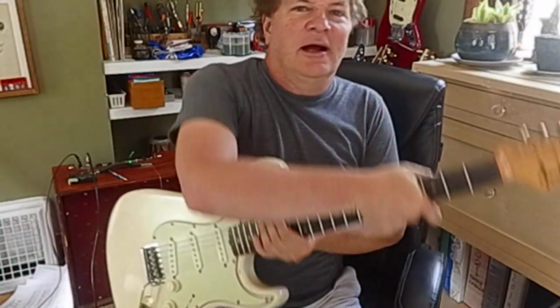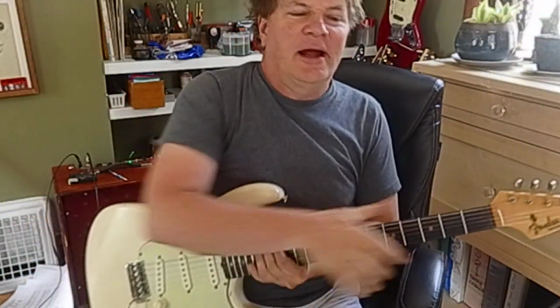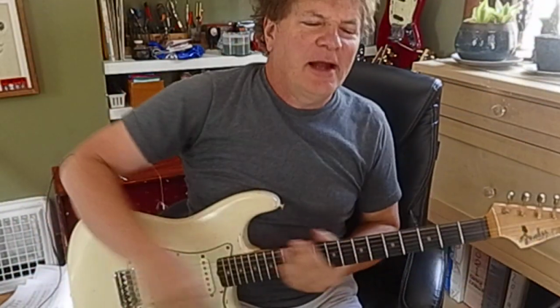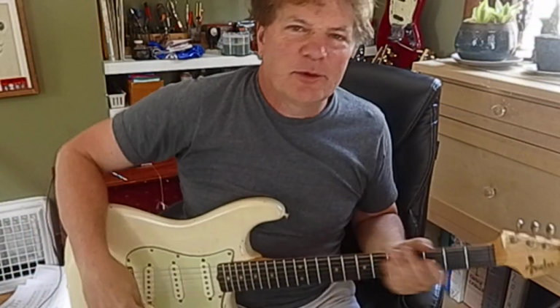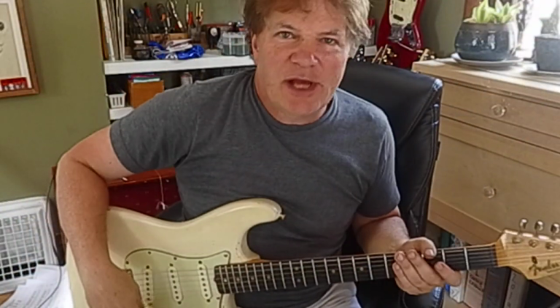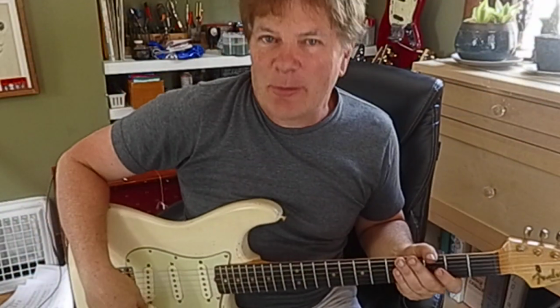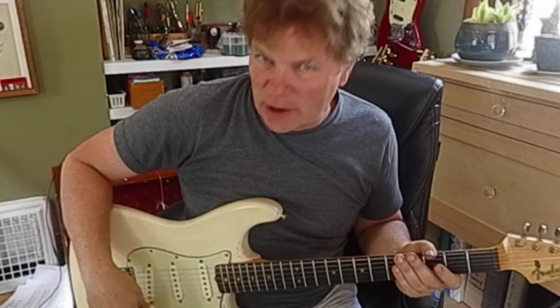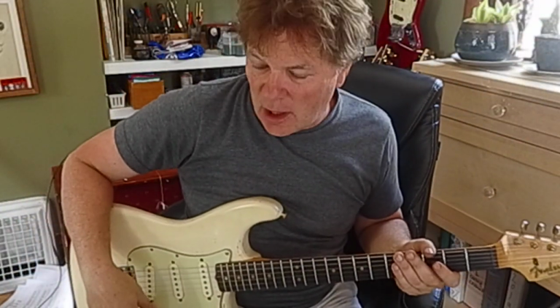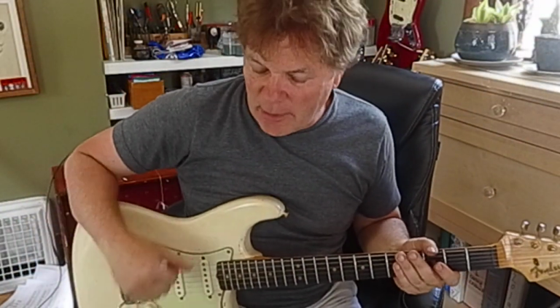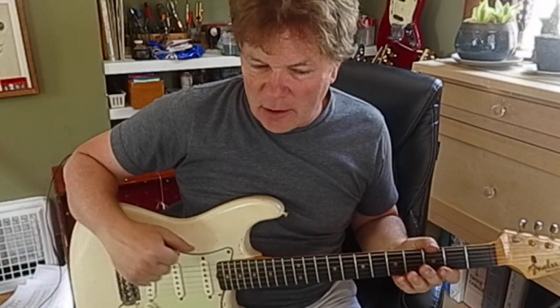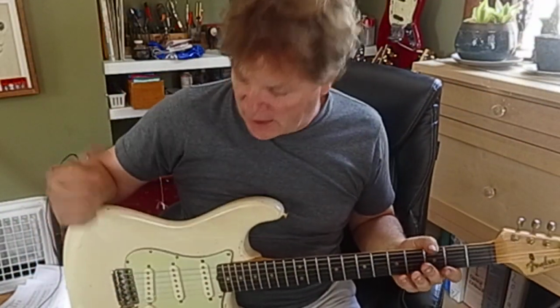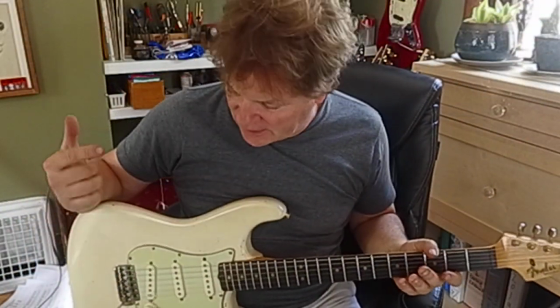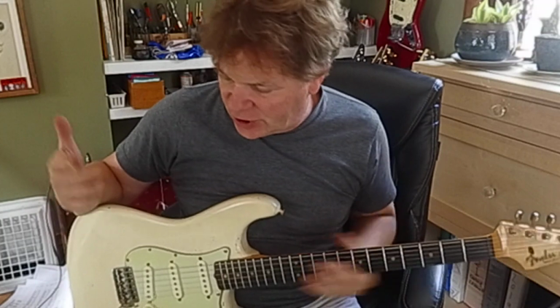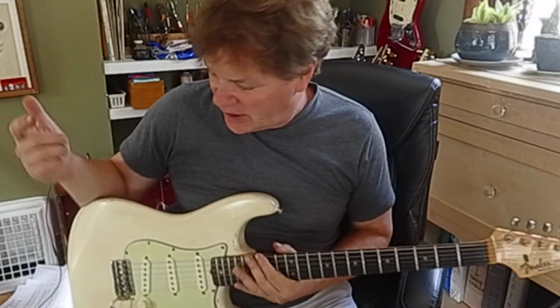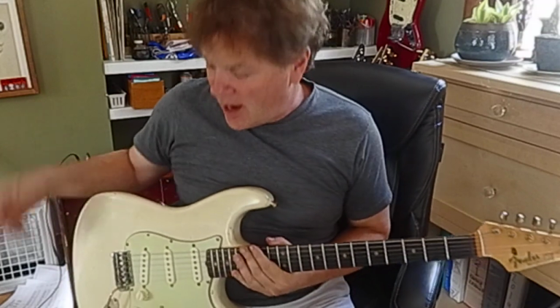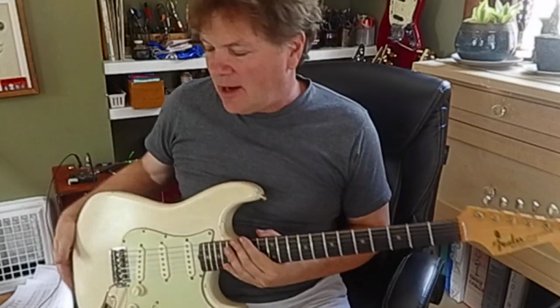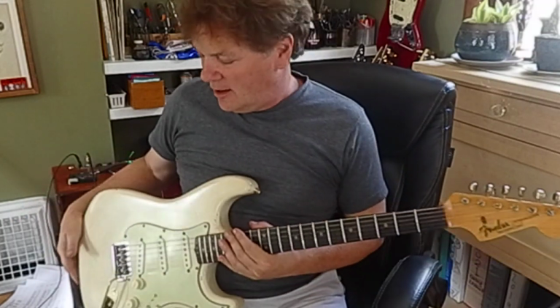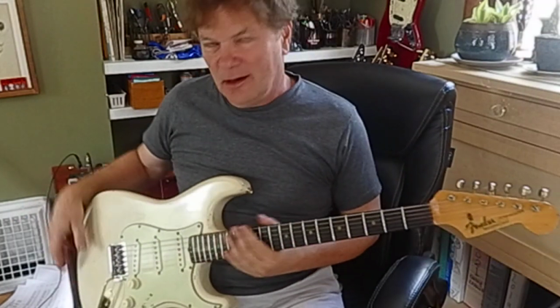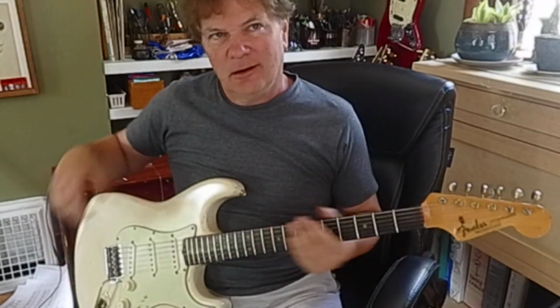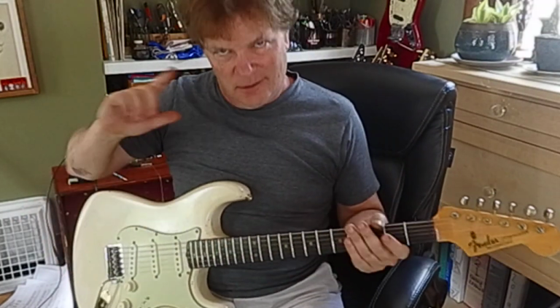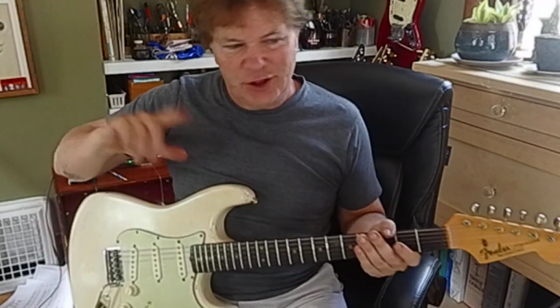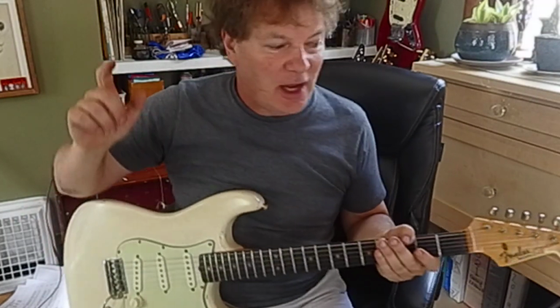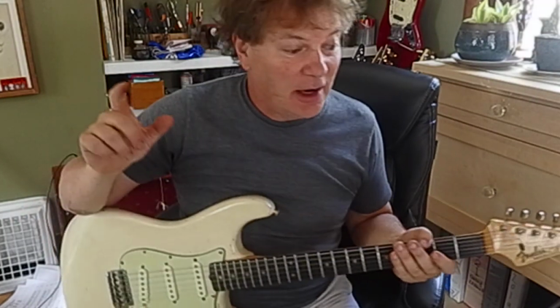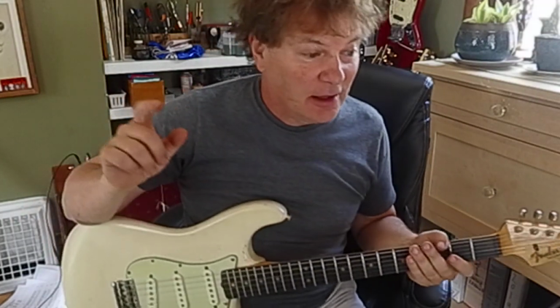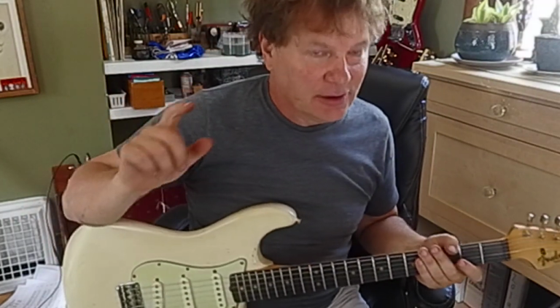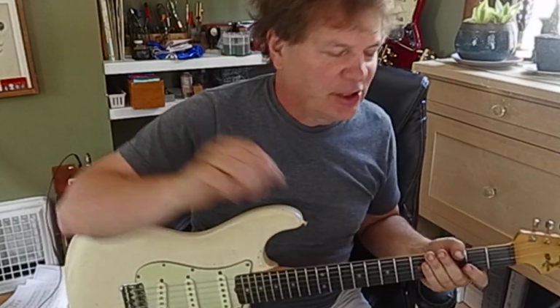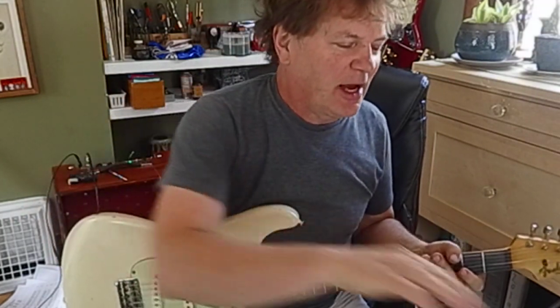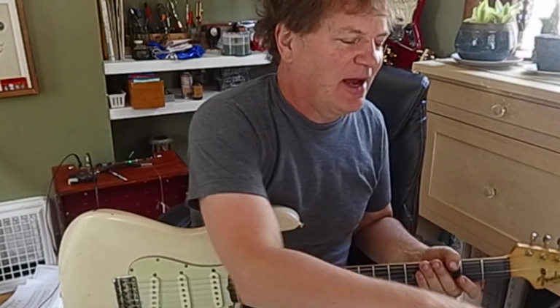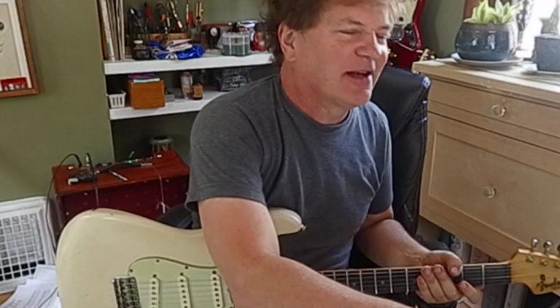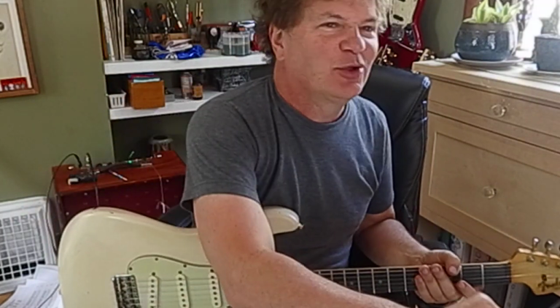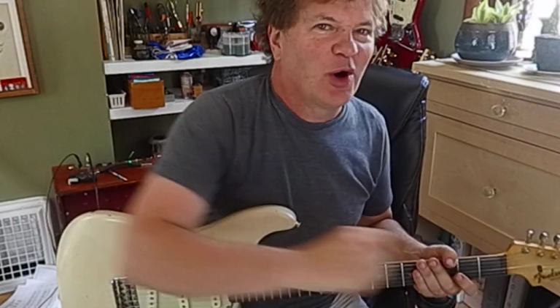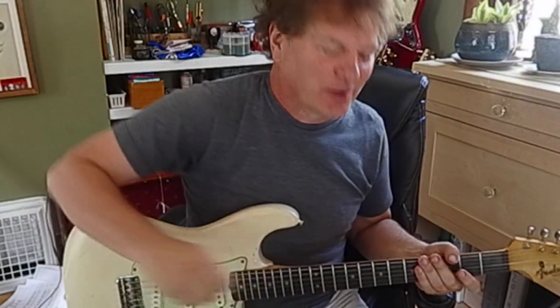Hey, I was yammering on about G, A — just two notes.